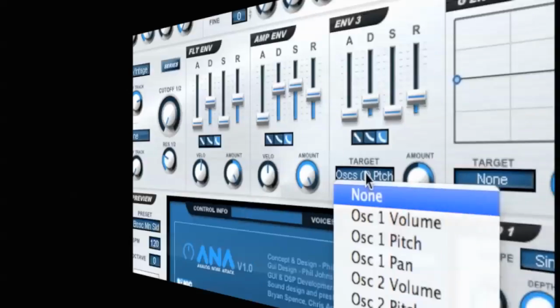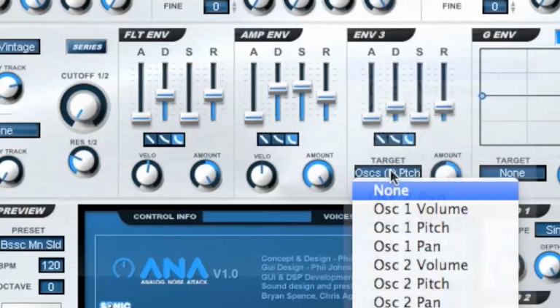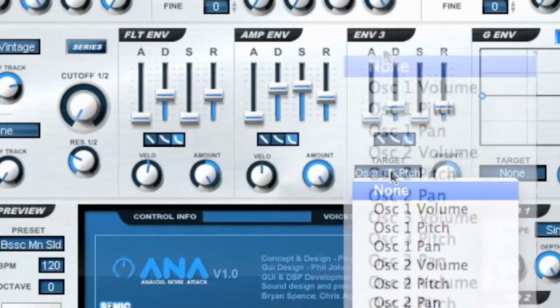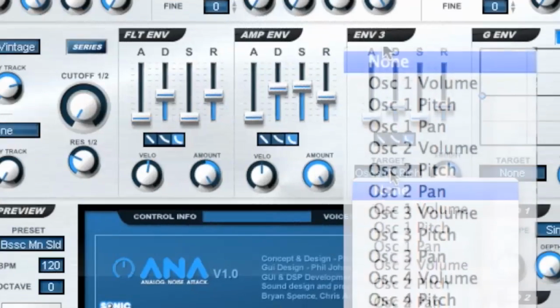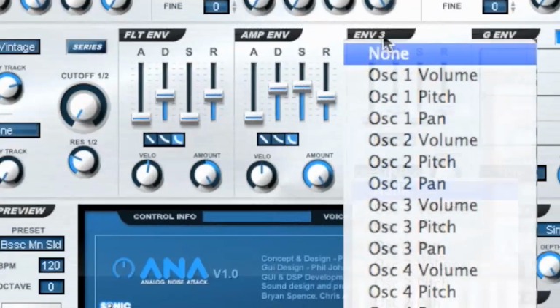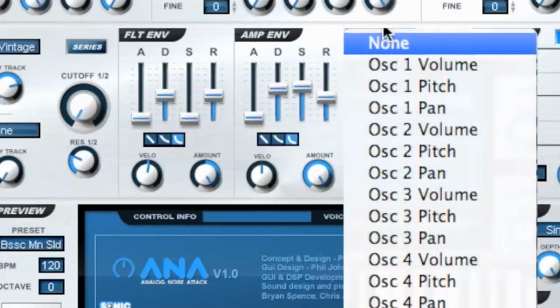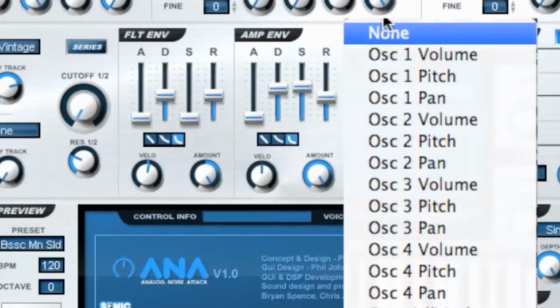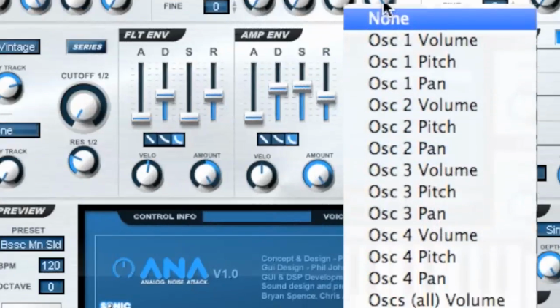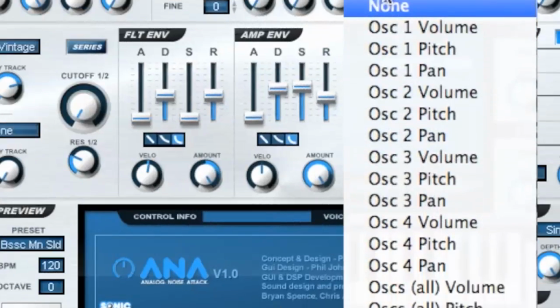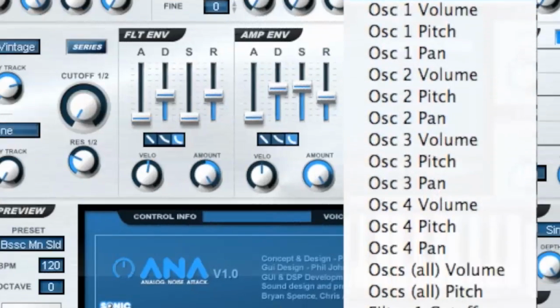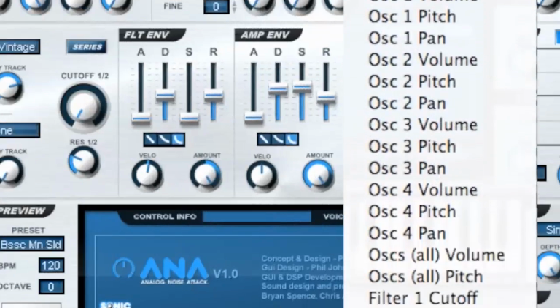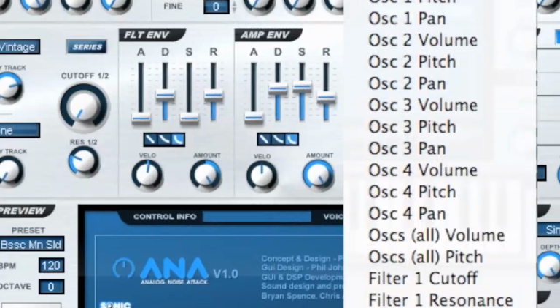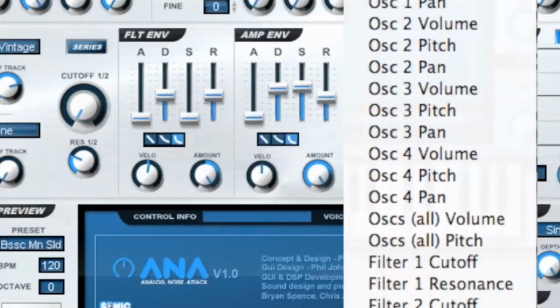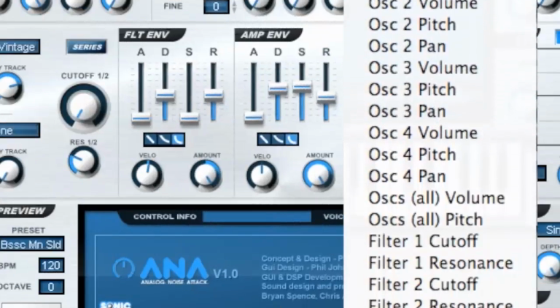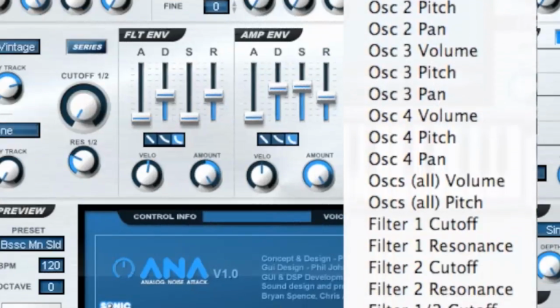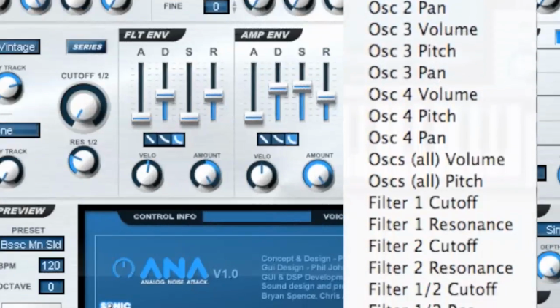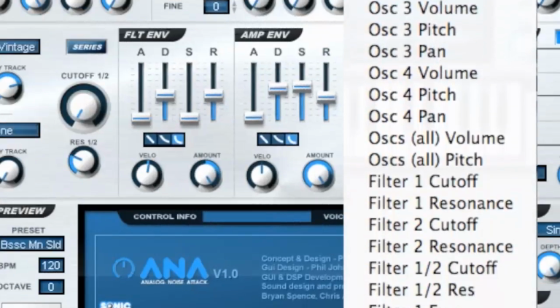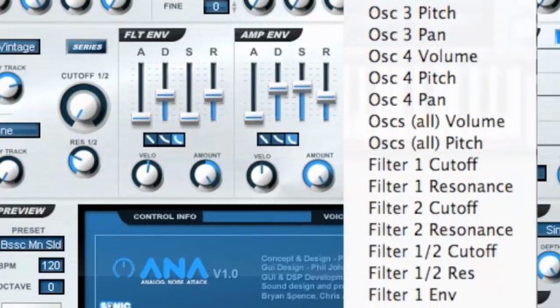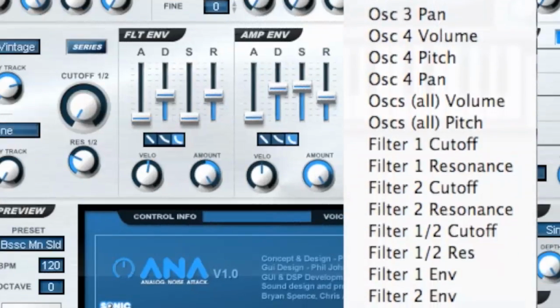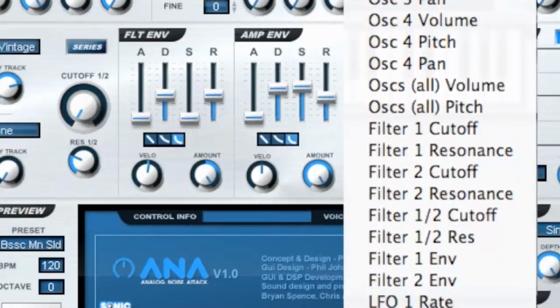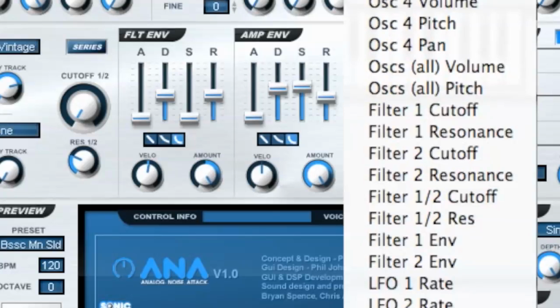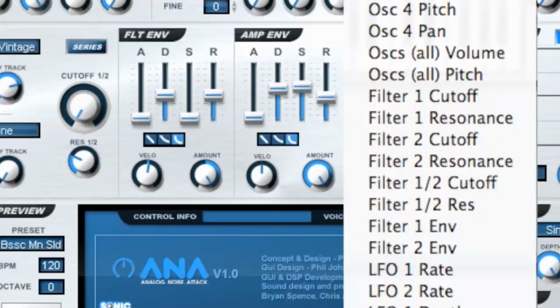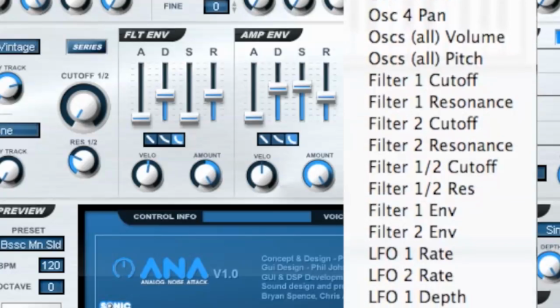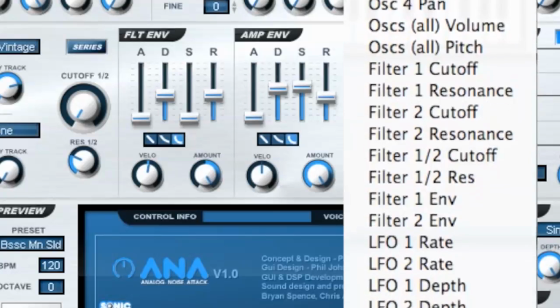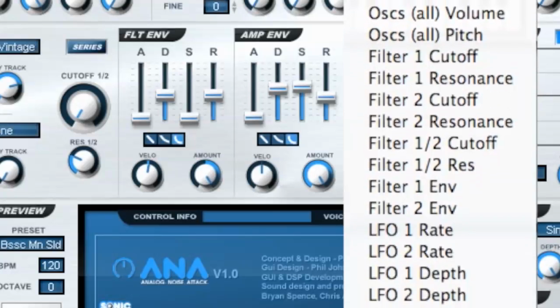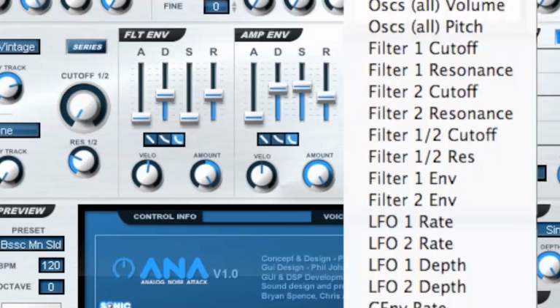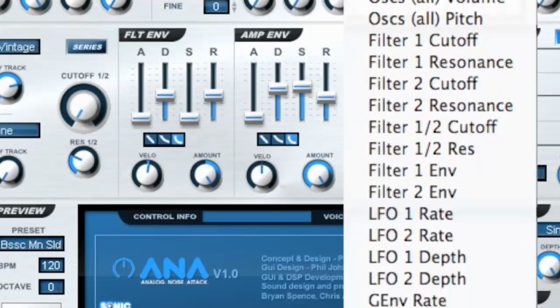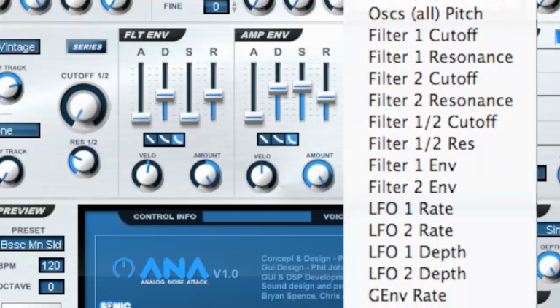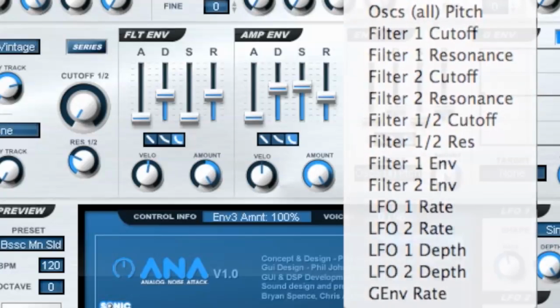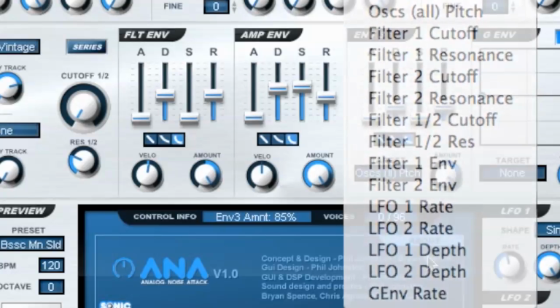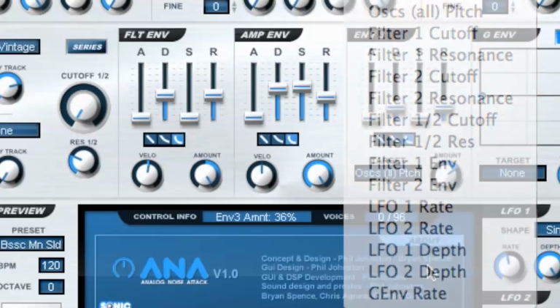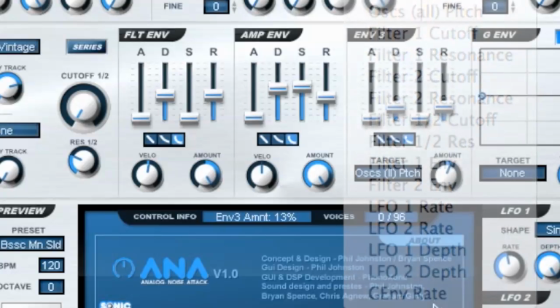Envelope 3 can be assigned to a wide range of modulation targets, giving you more sound shaping flexibility.